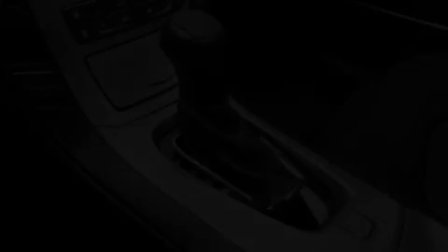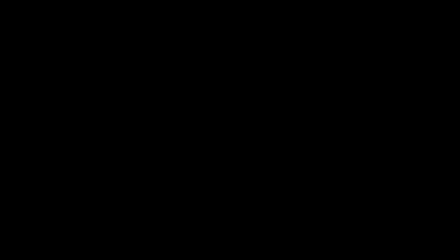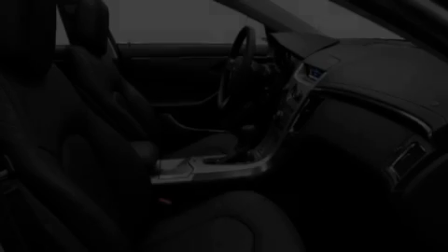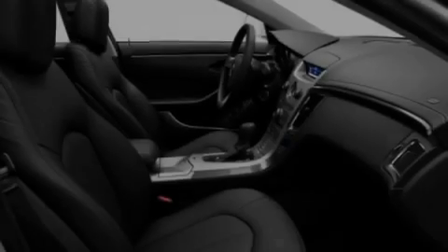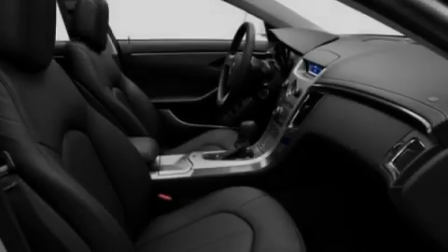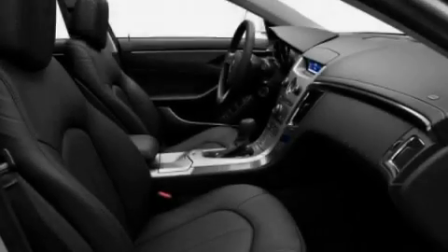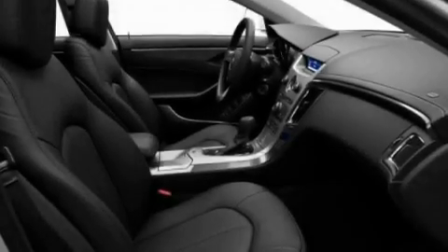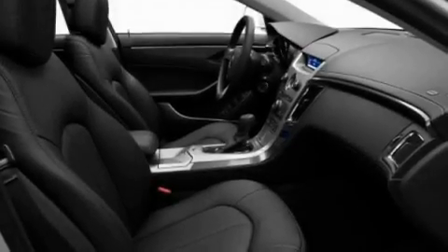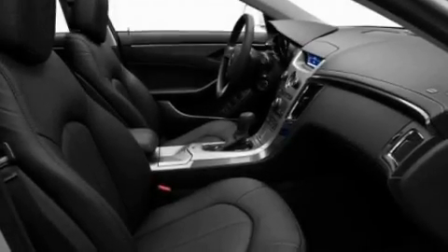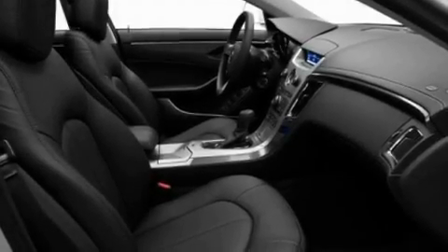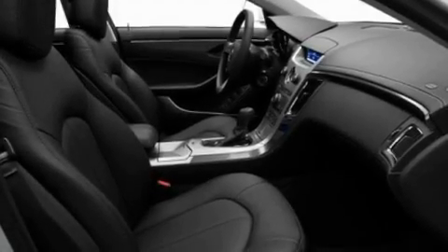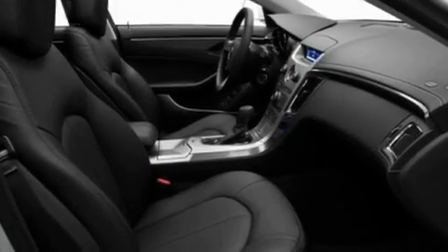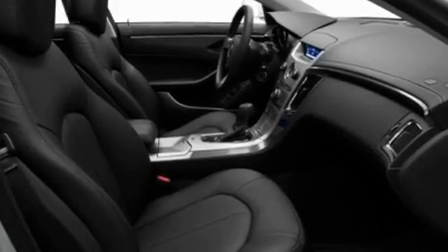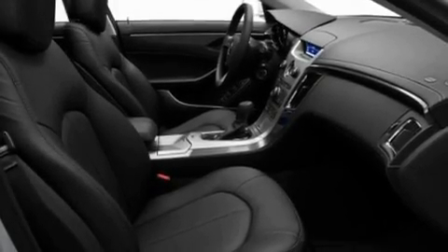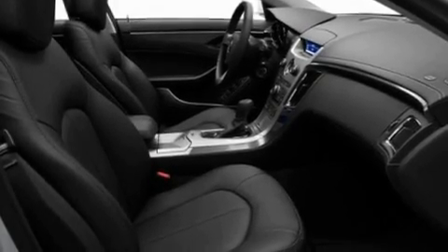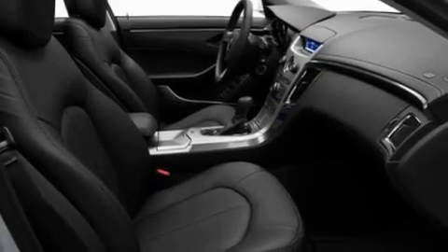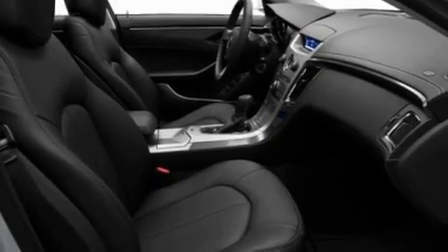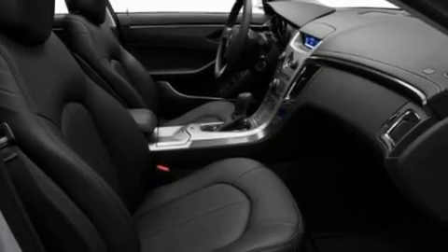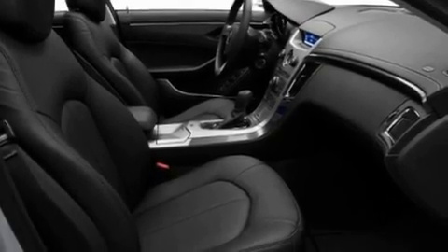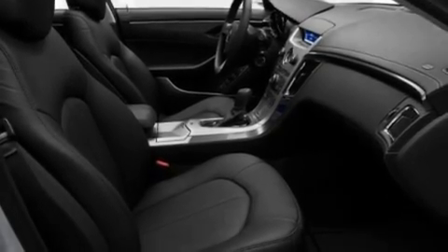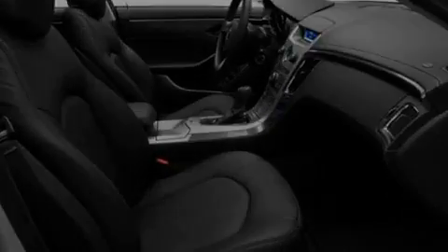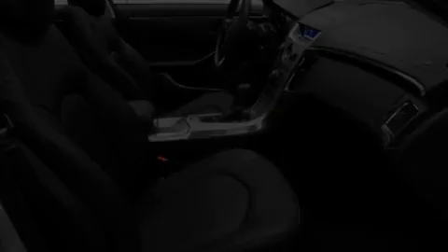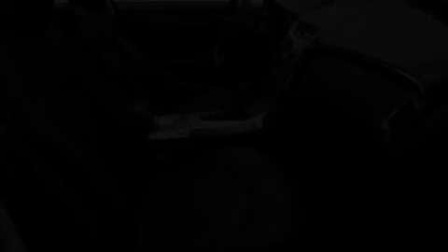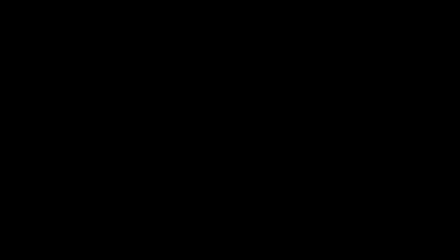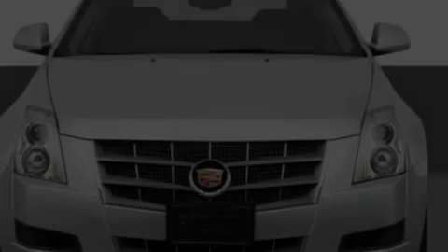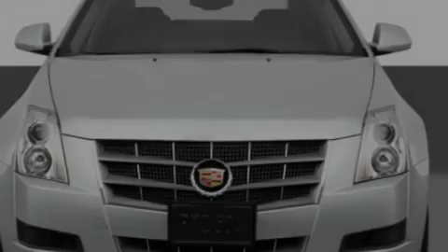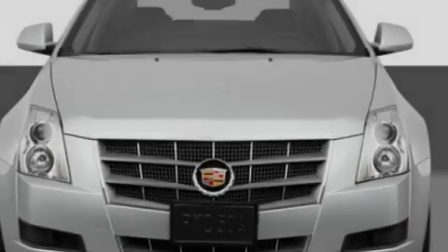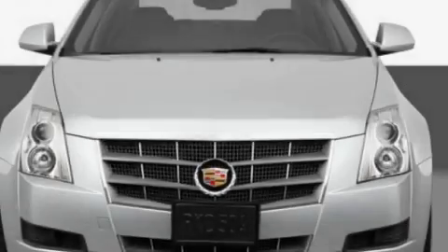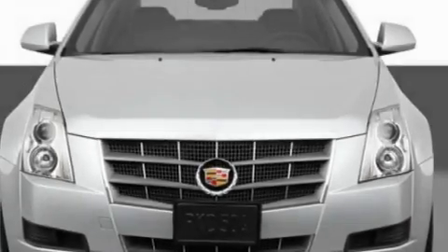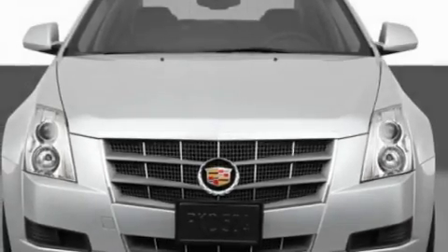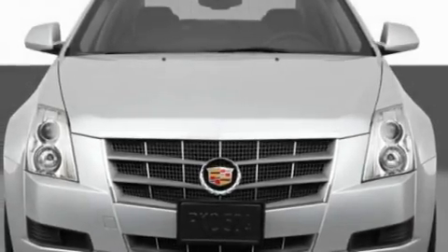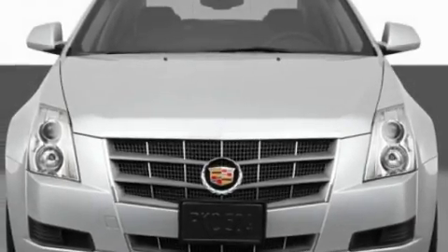Additional features include performance tires, aluminum wheels, a low-tire pressure indicator, heated front seats, and an anti-theft protection system.